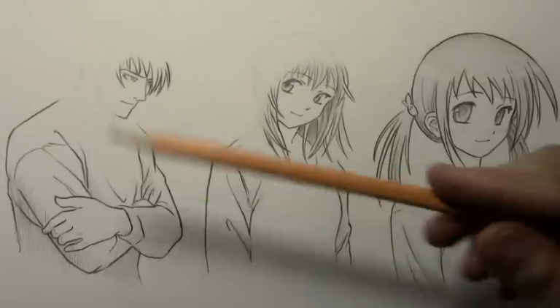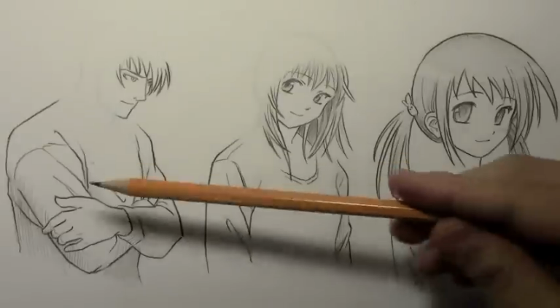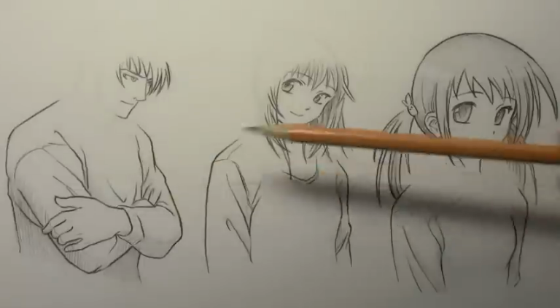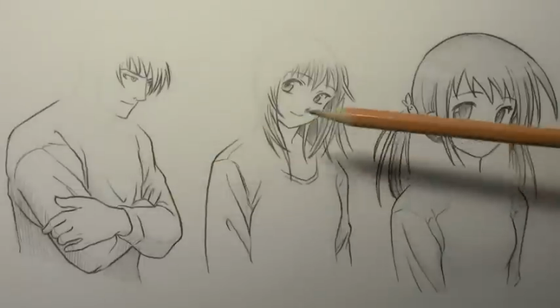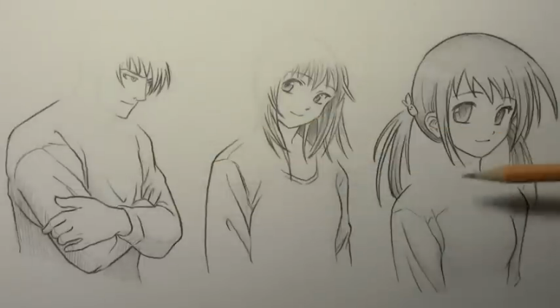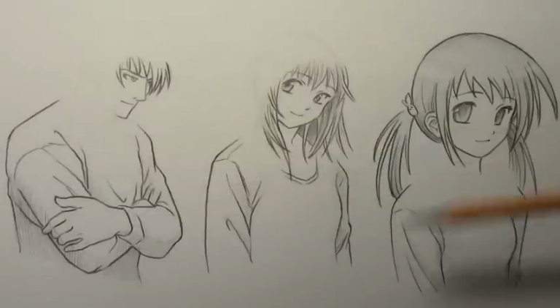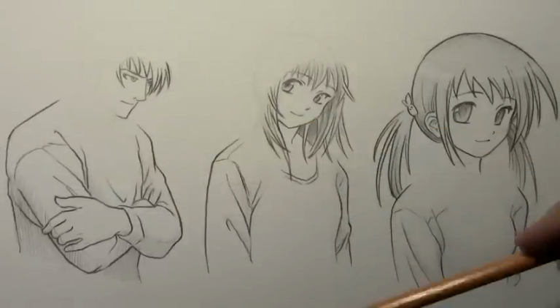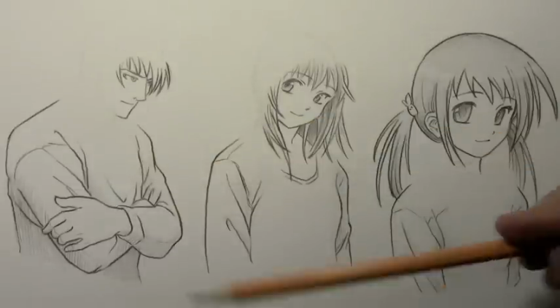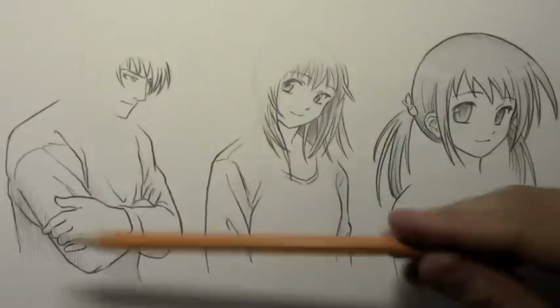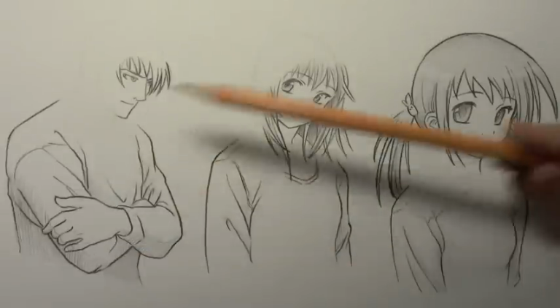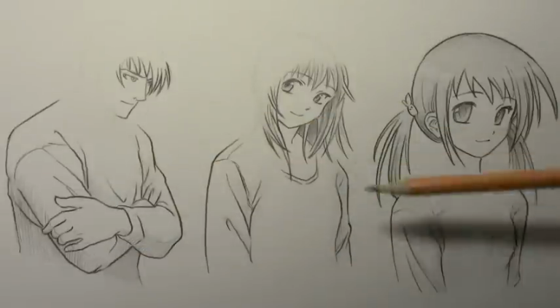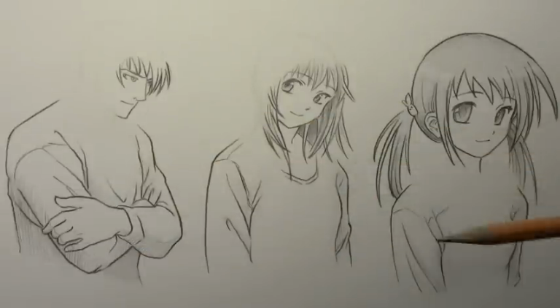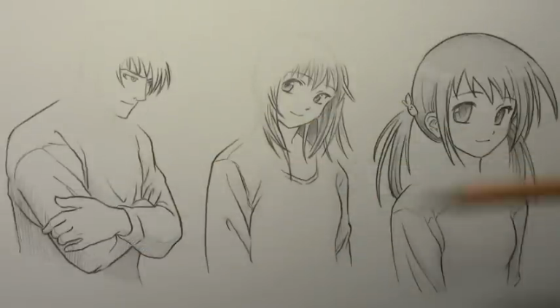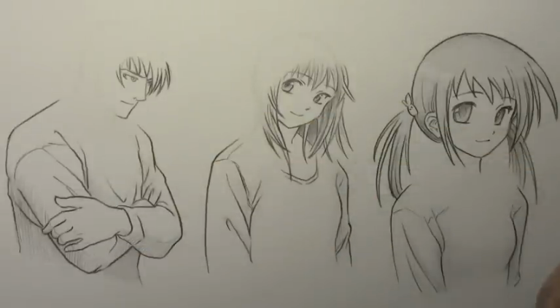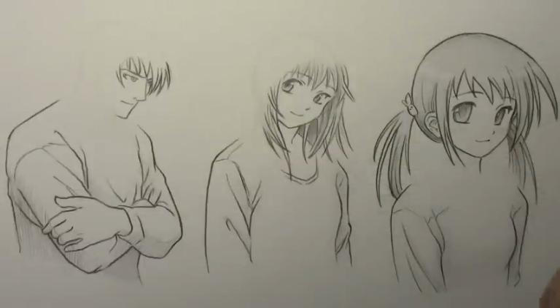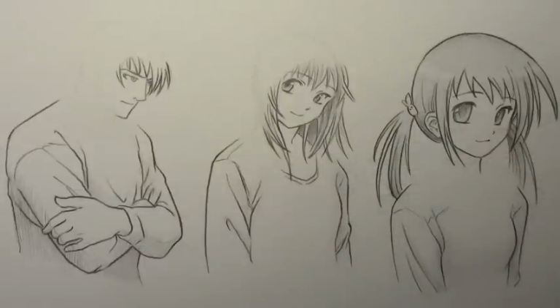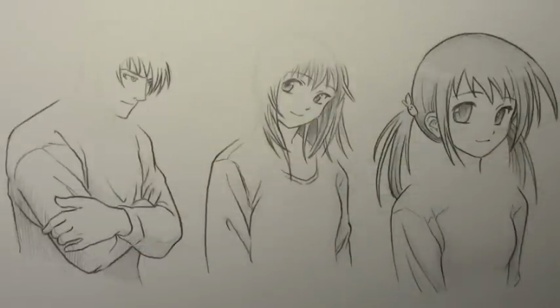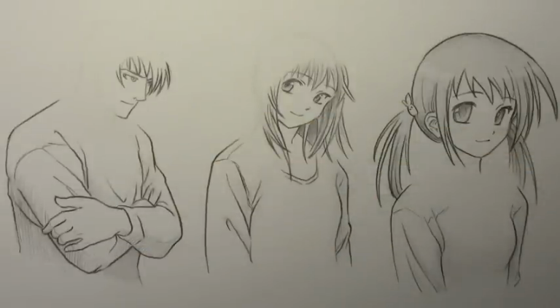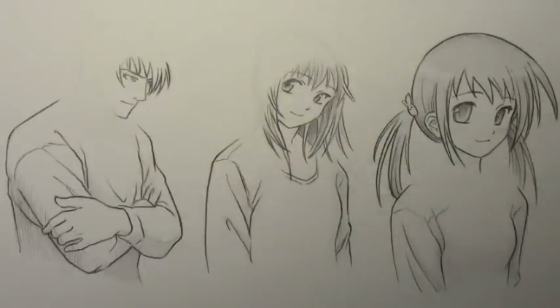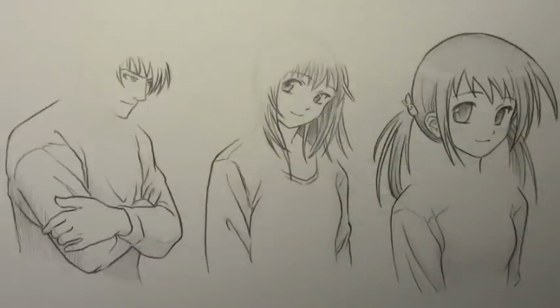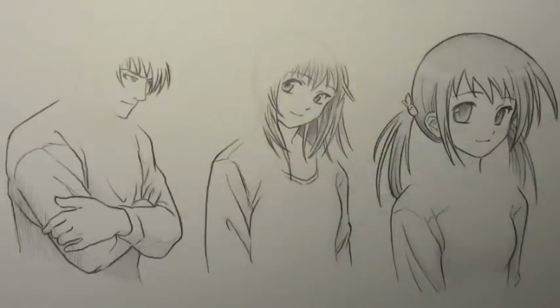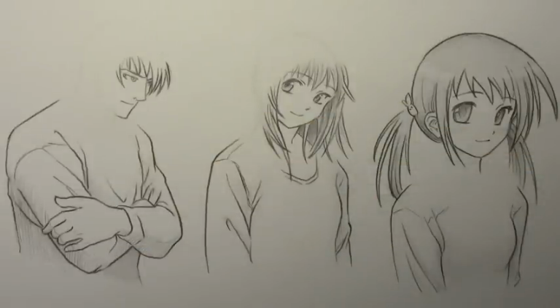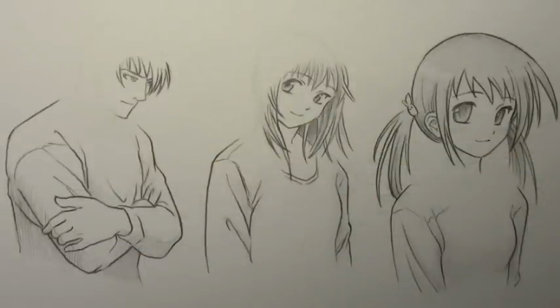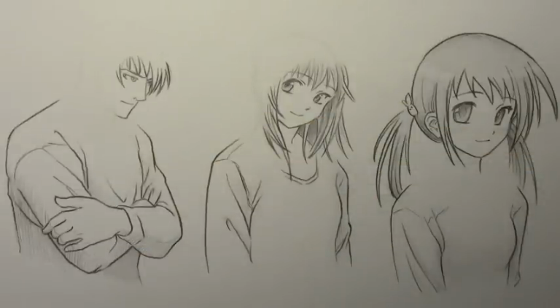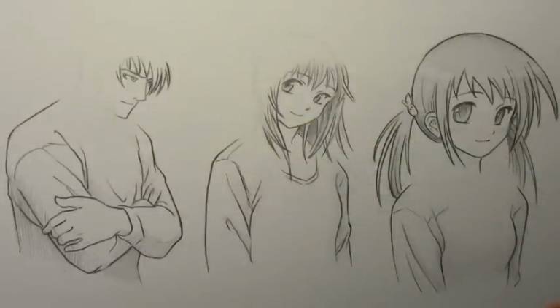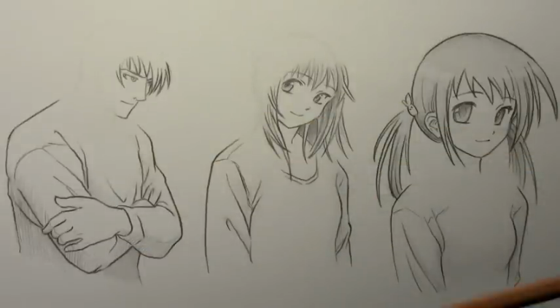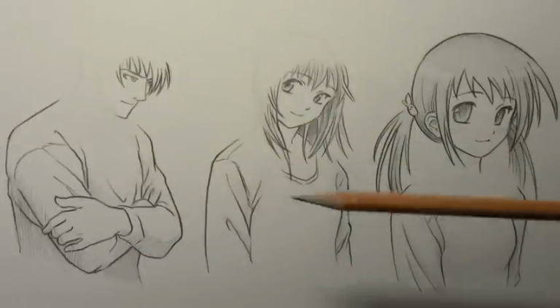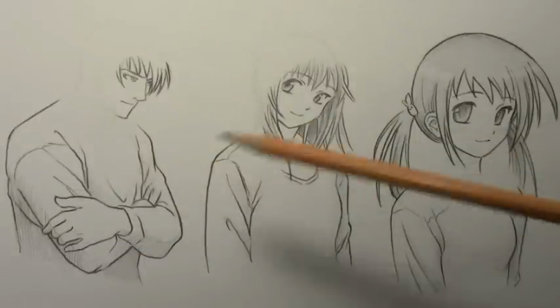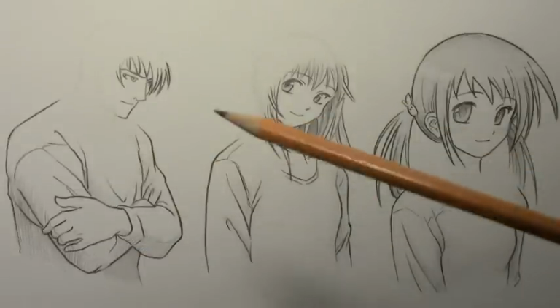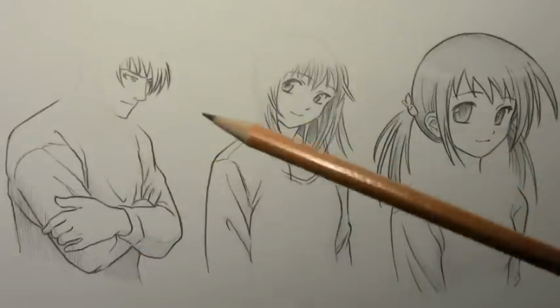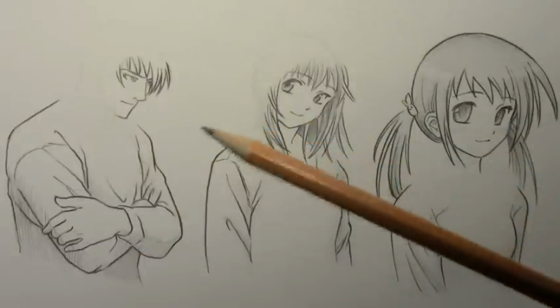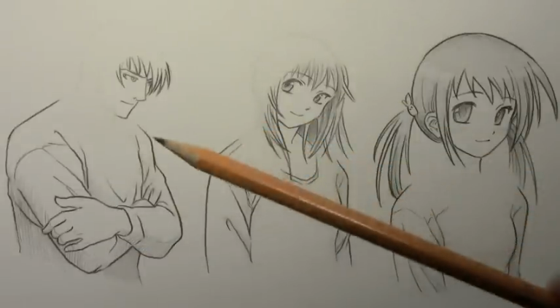I've got three different characters here. I've drawn everything except the hoodies. So let's not waste any time — let's just go ahead and get on with it.